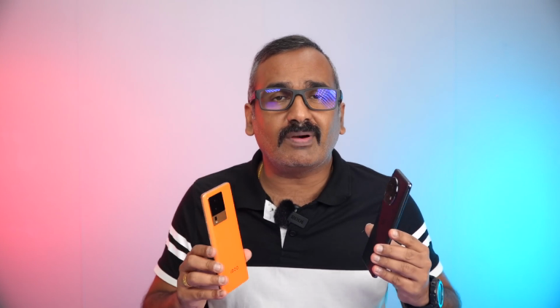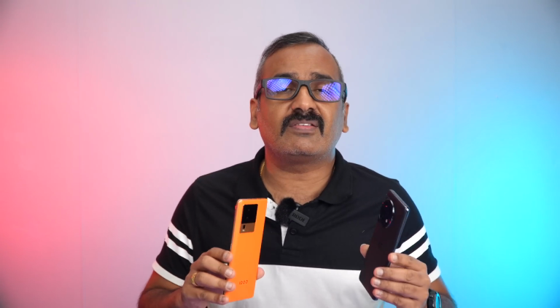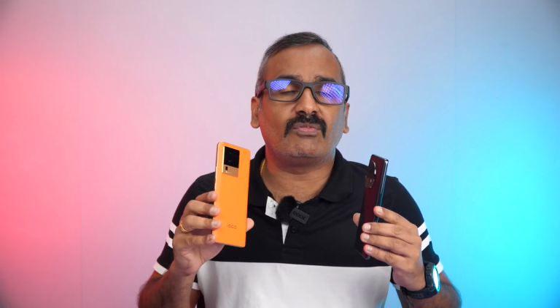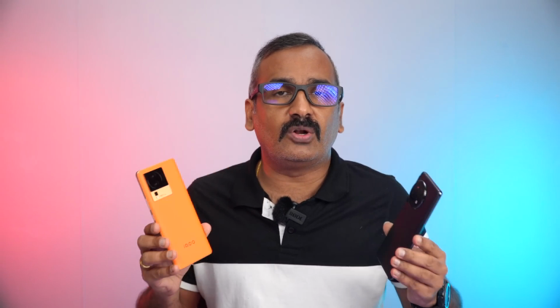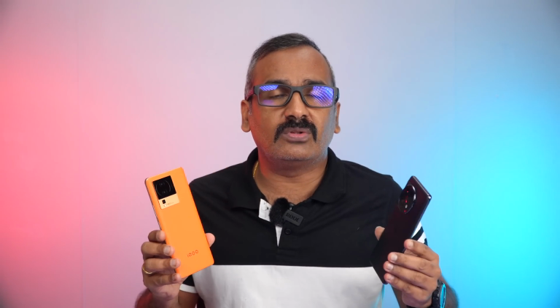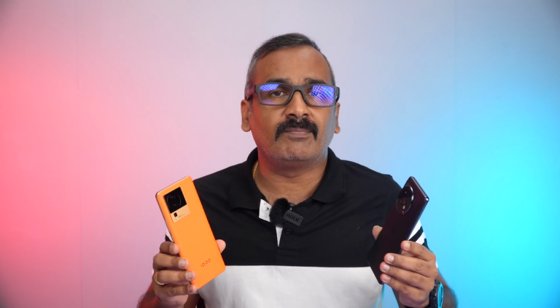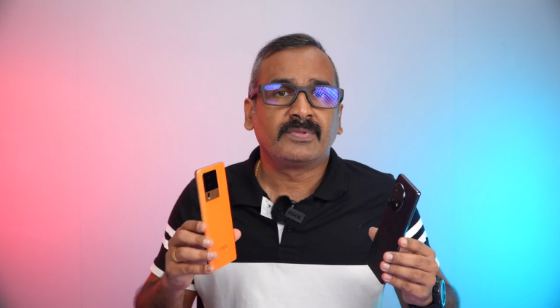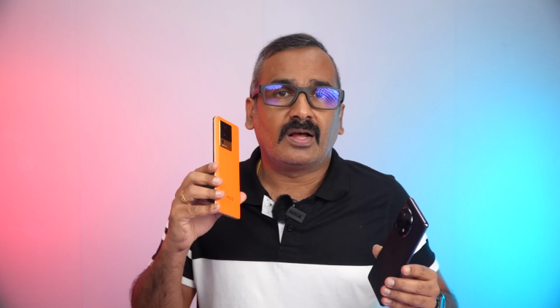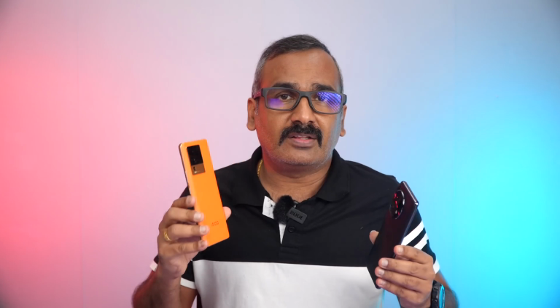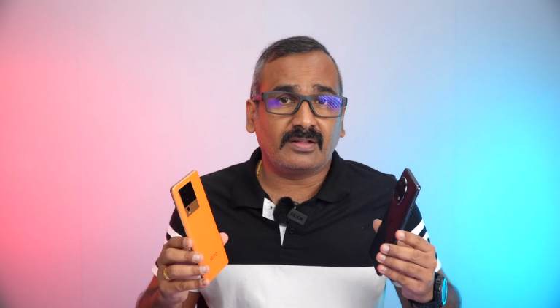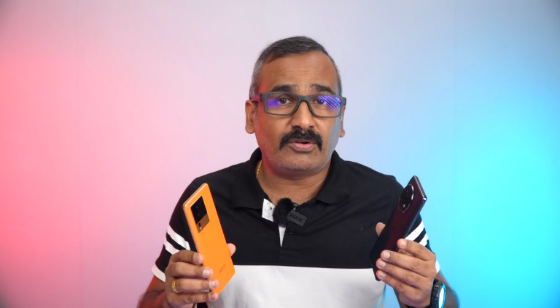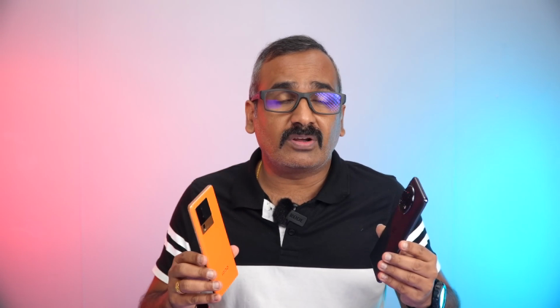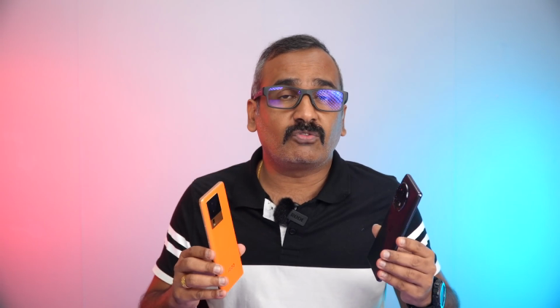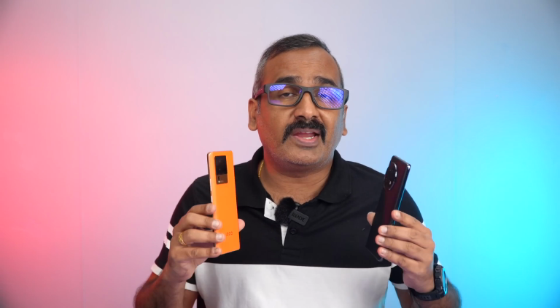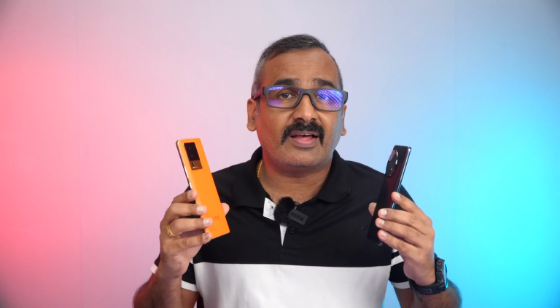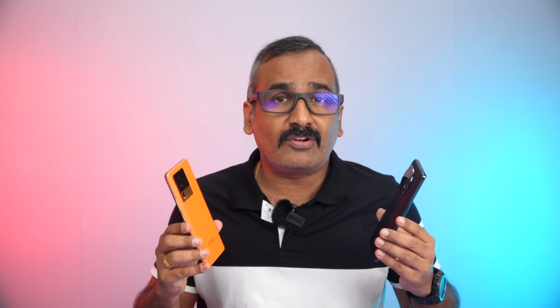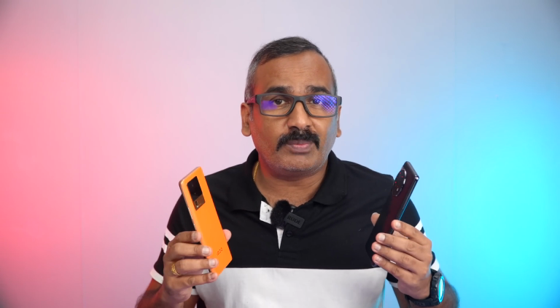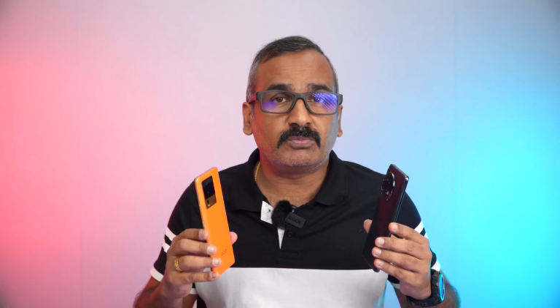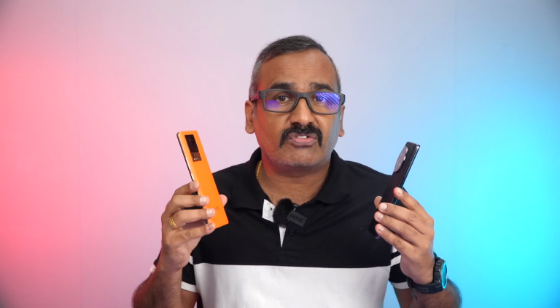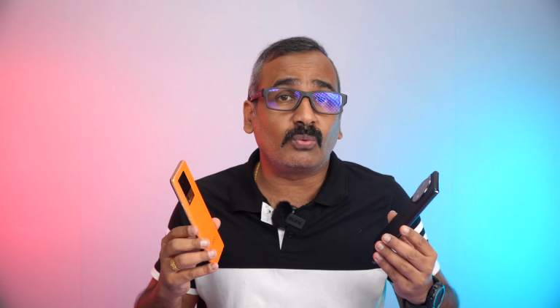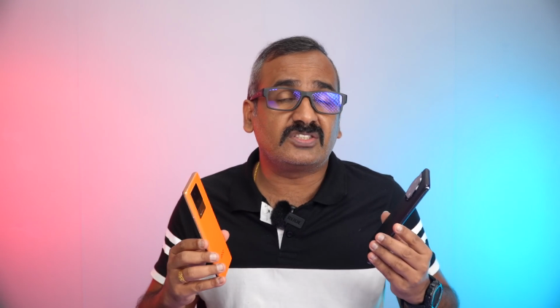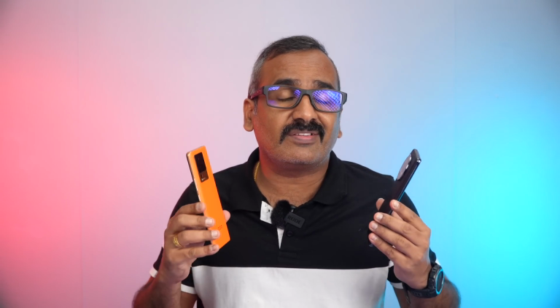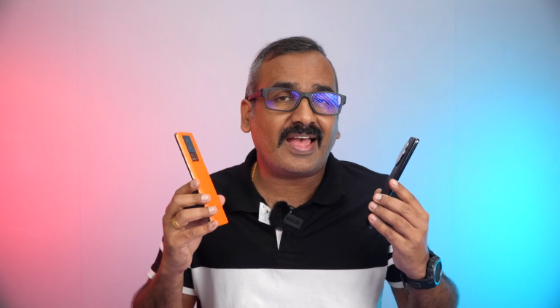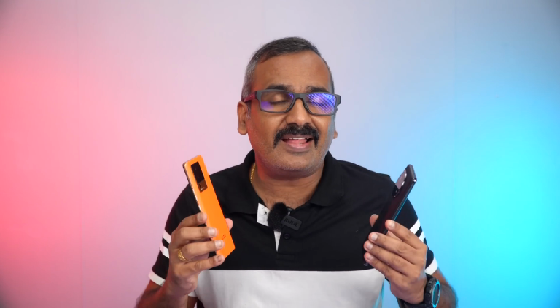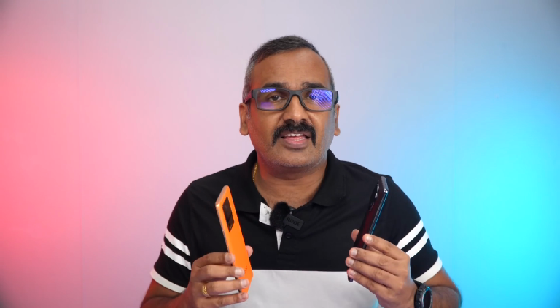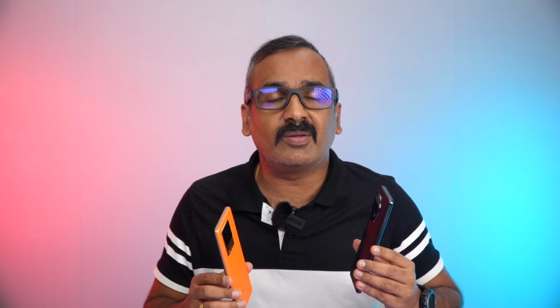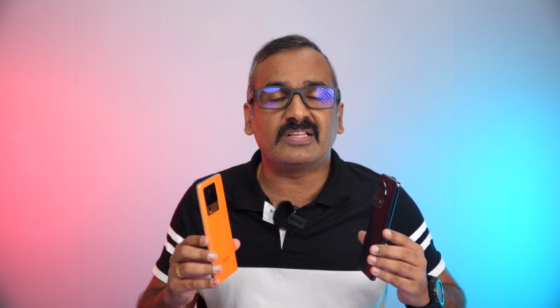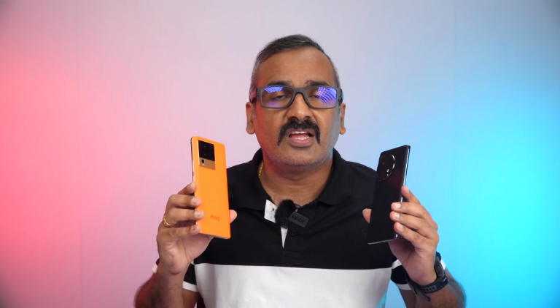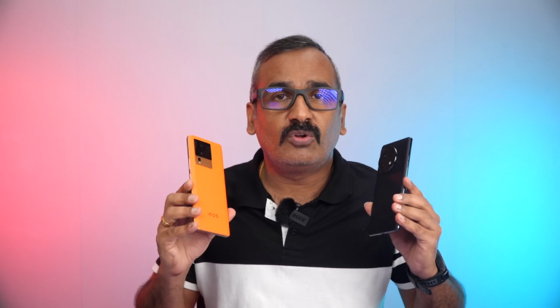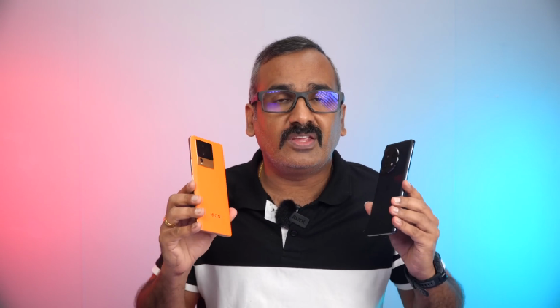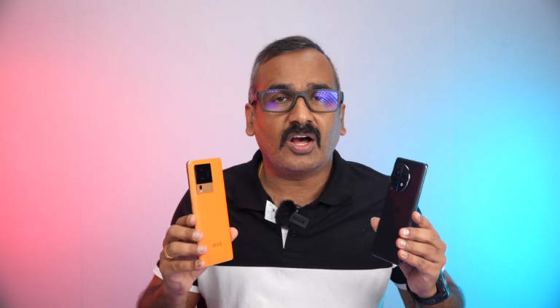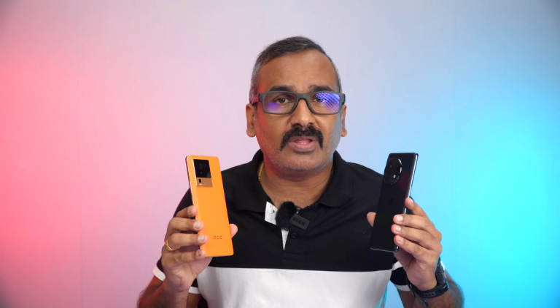We'll do a speed test of these two devices, then the network speed, AnTuTu benchmarks, storage test, and Geekbench to see how they perform.